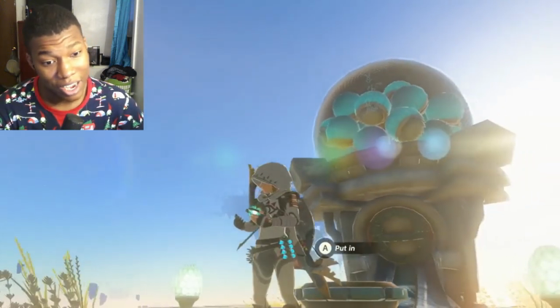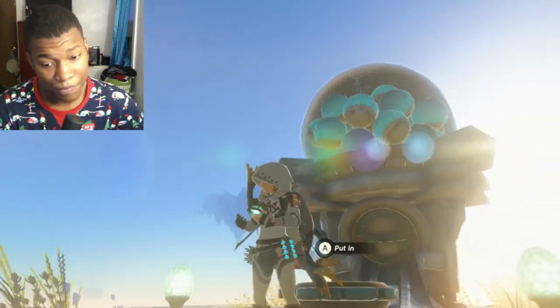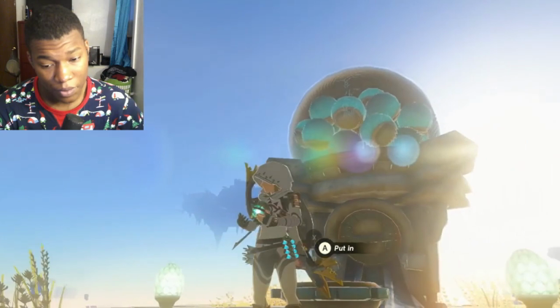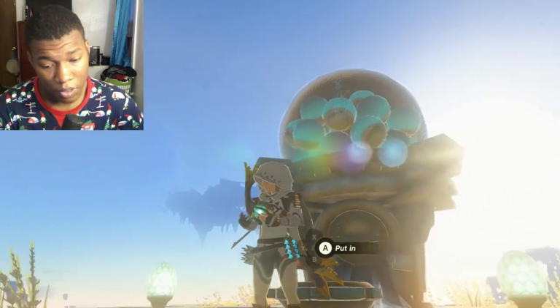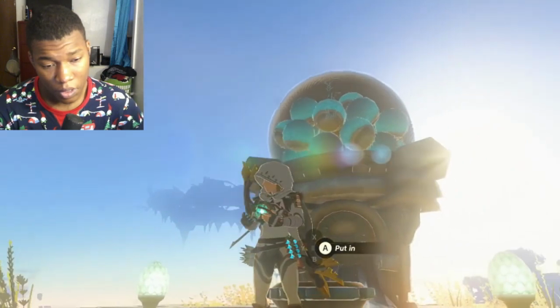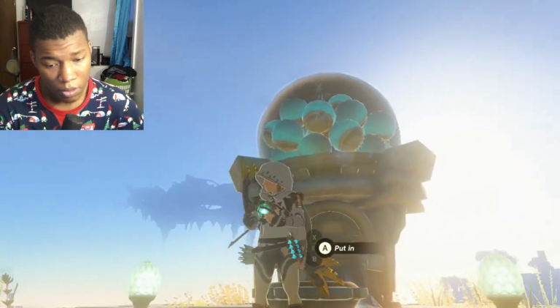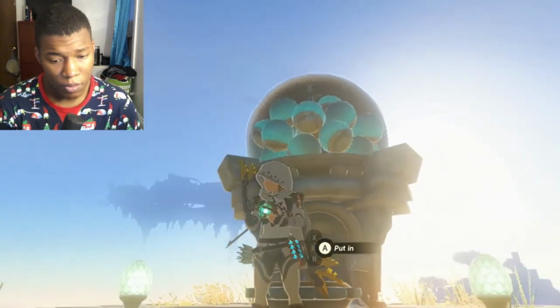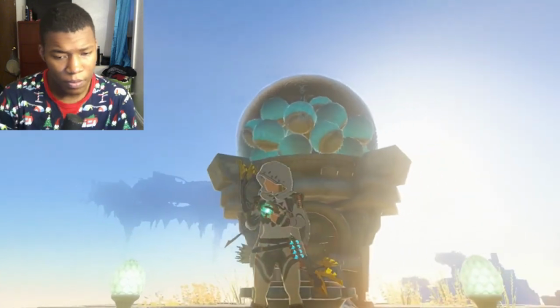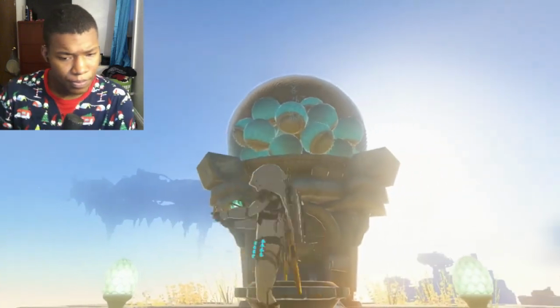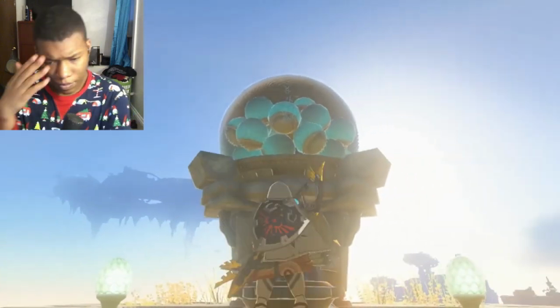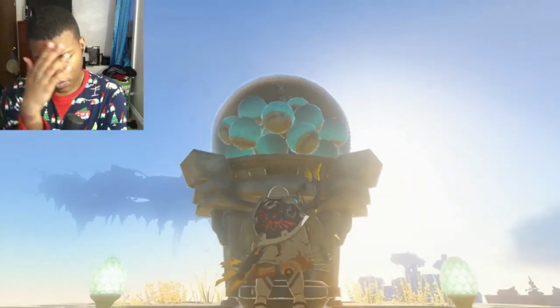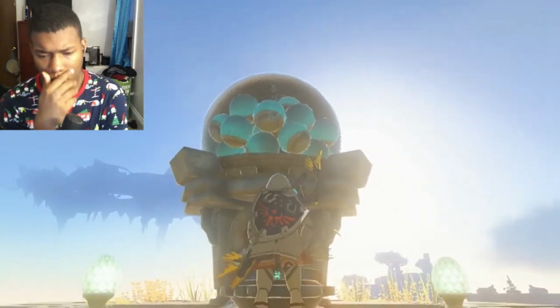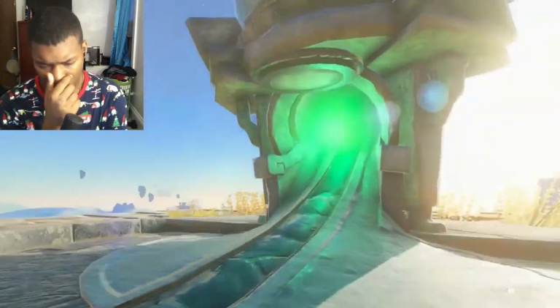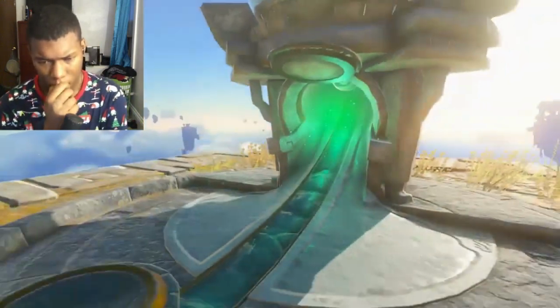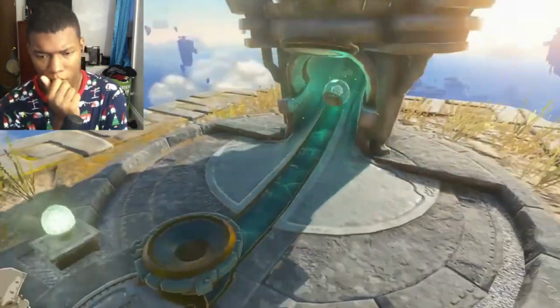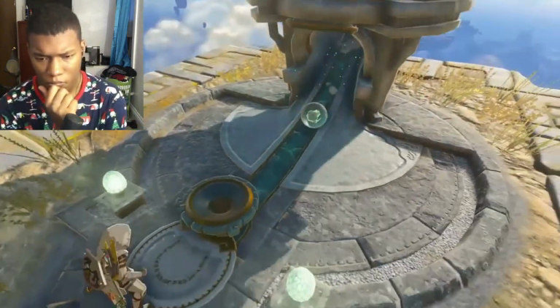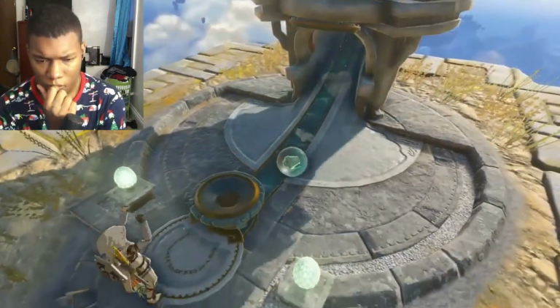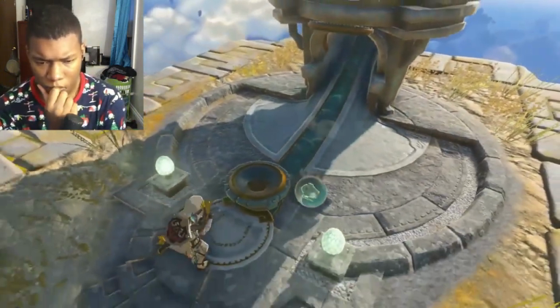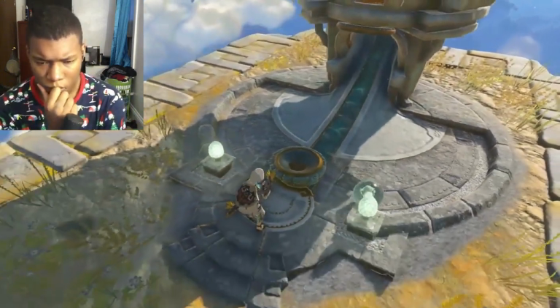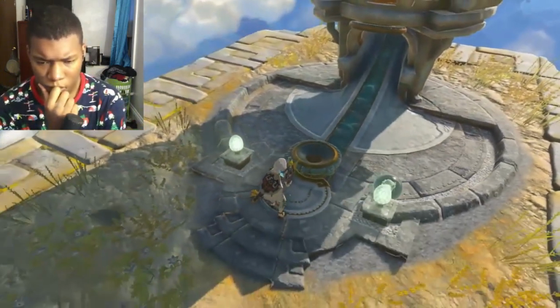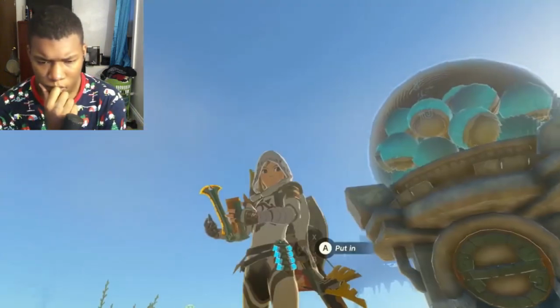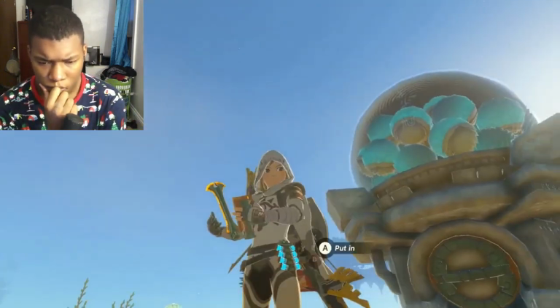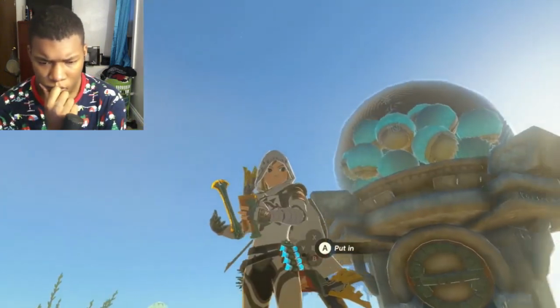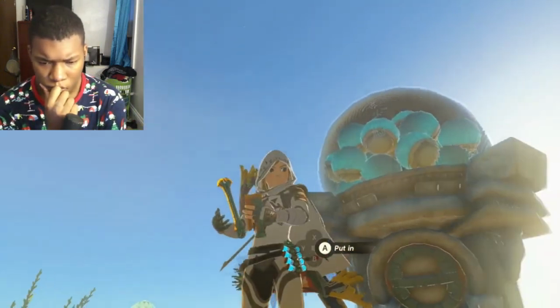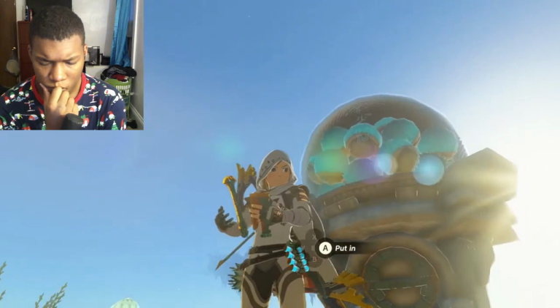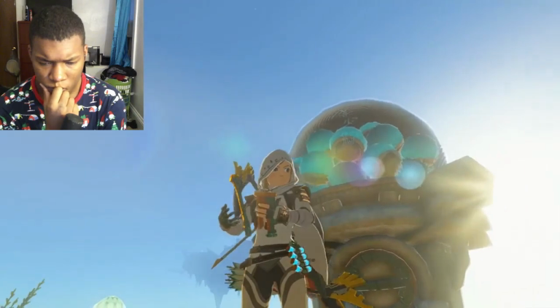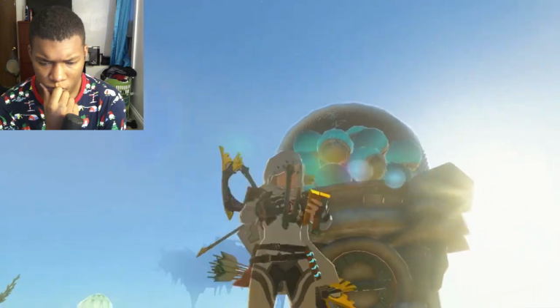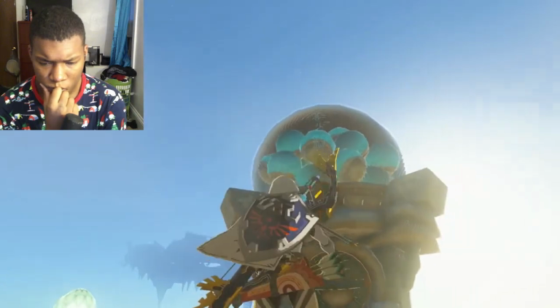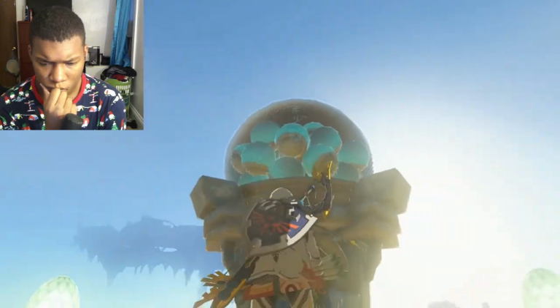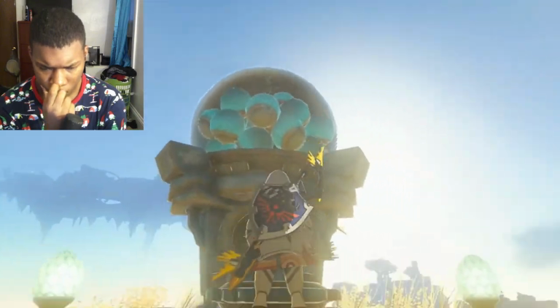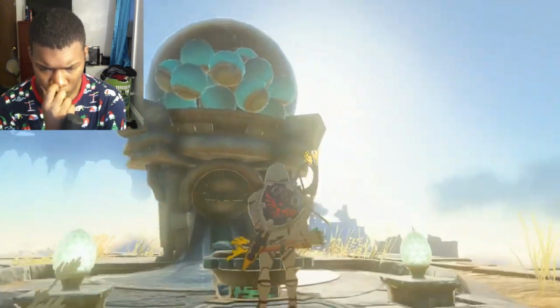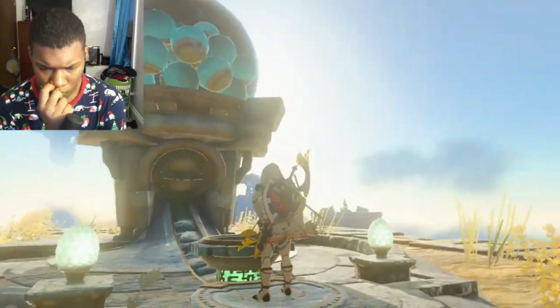Not only do Zonite charges drop loot out of device dispensers, but any construct horns can be used as well to get loot from them.